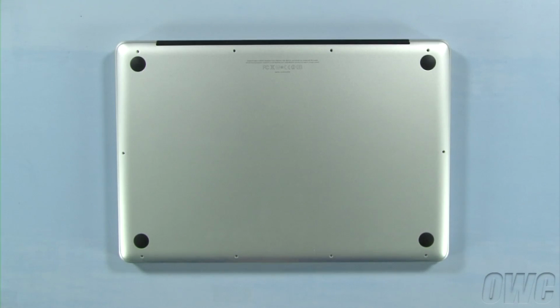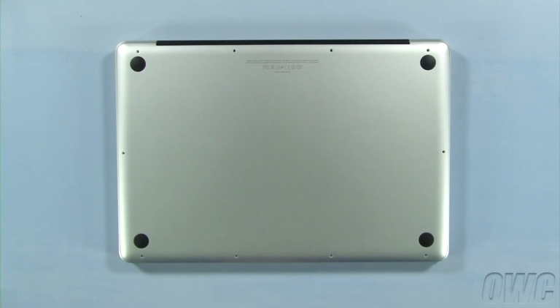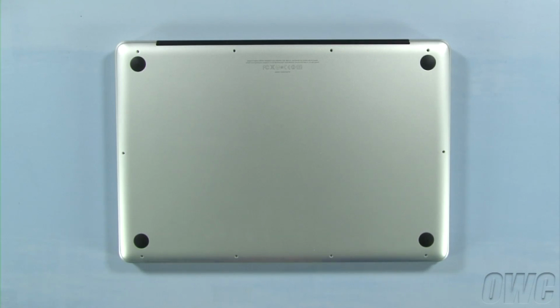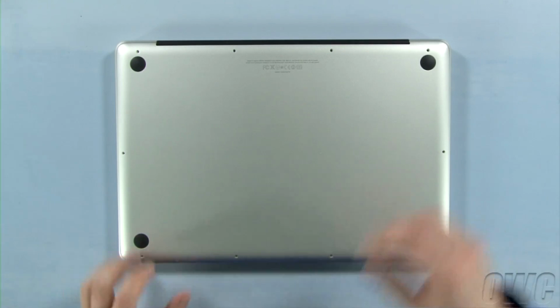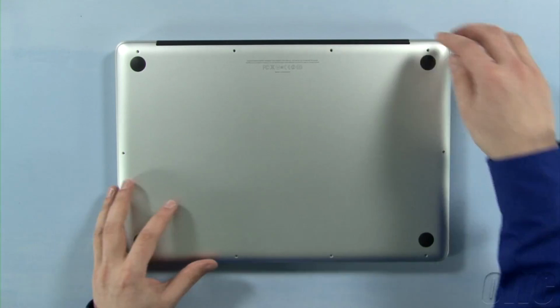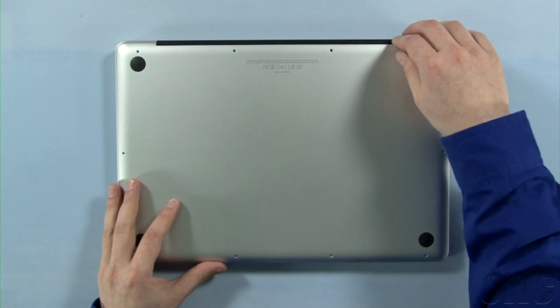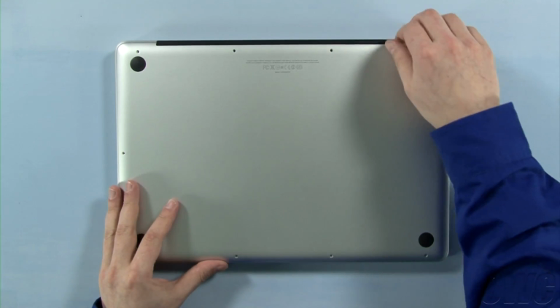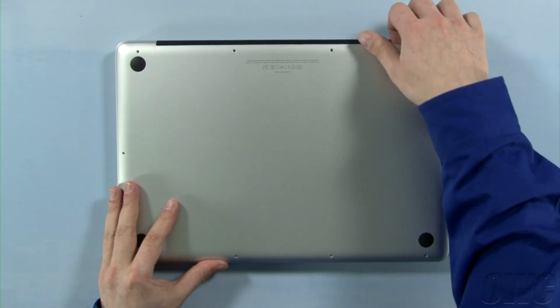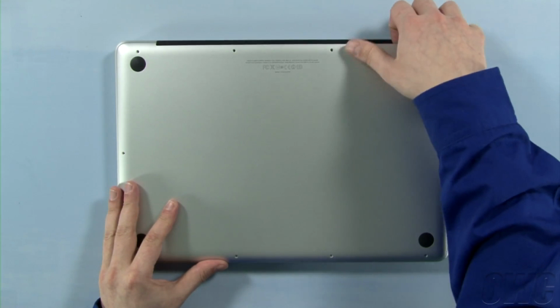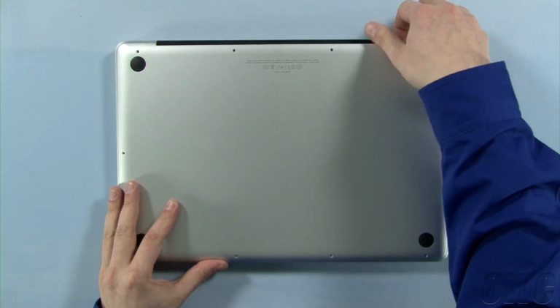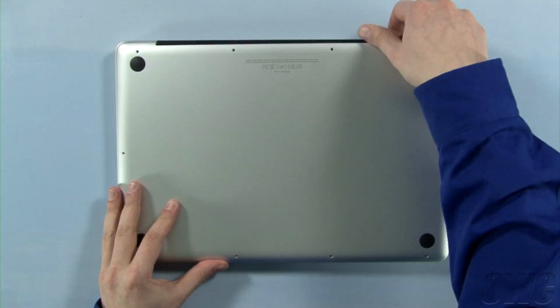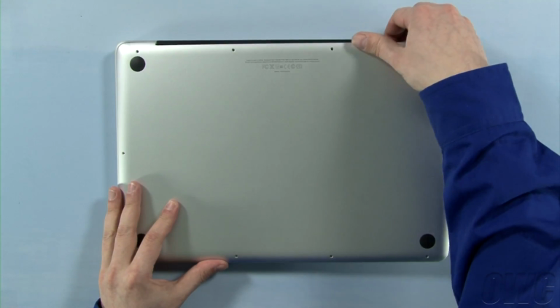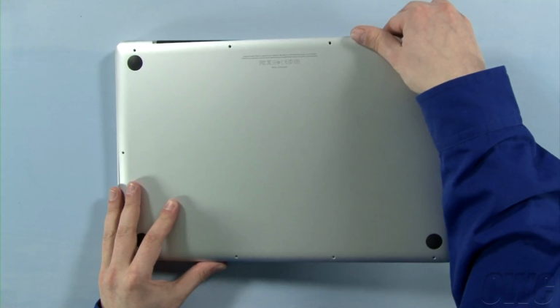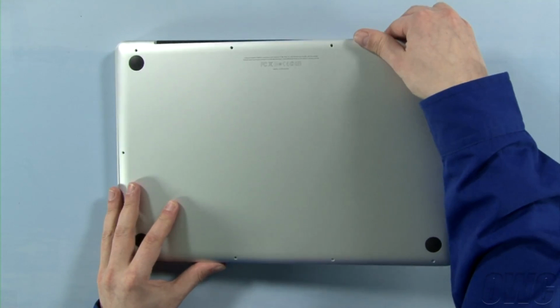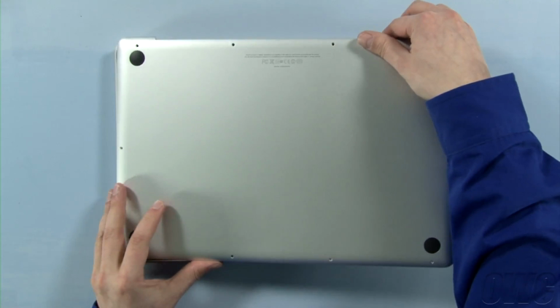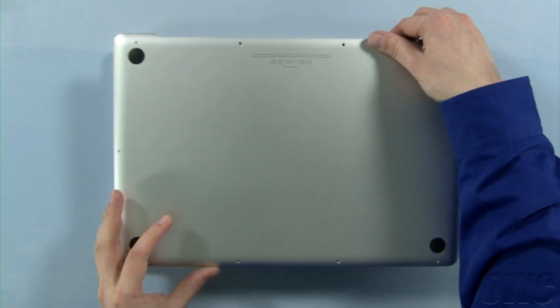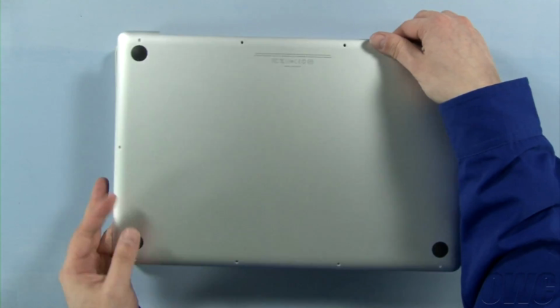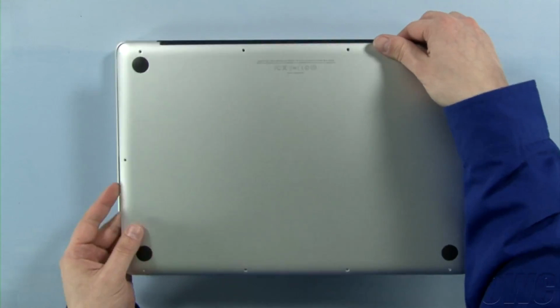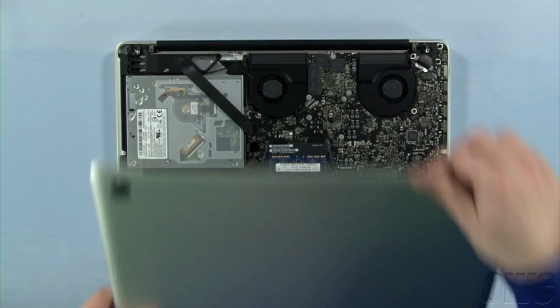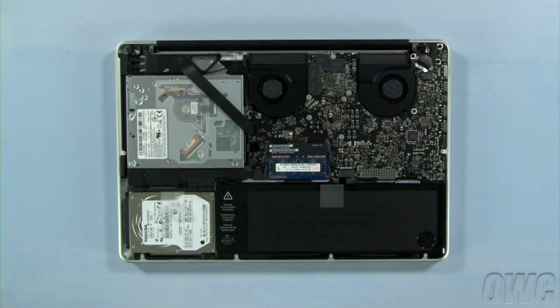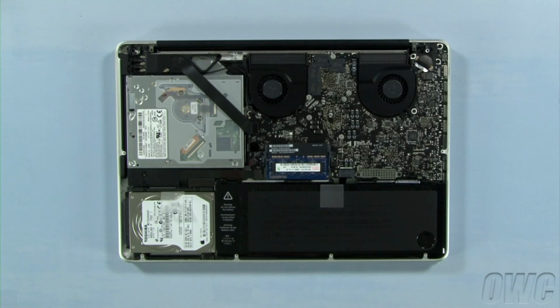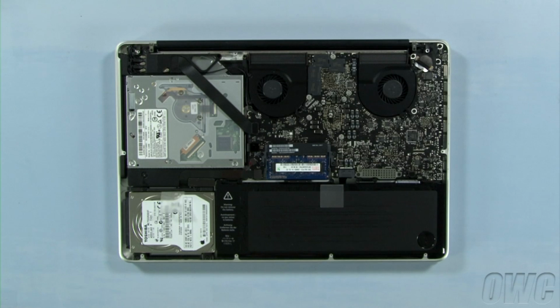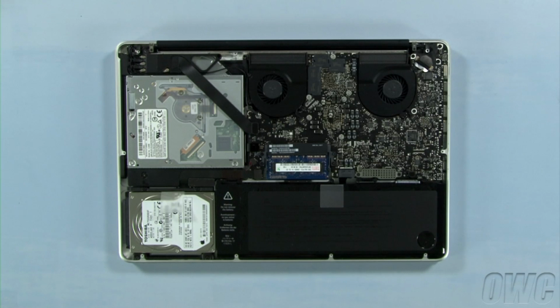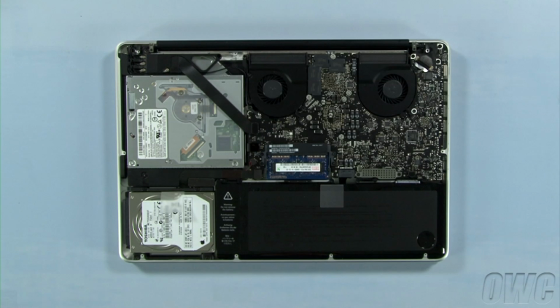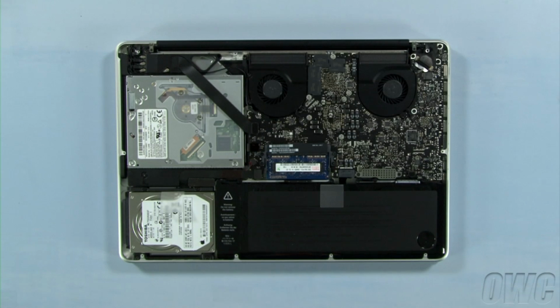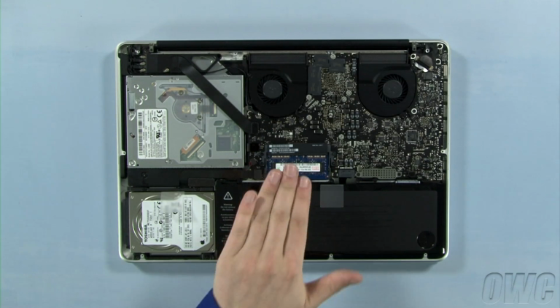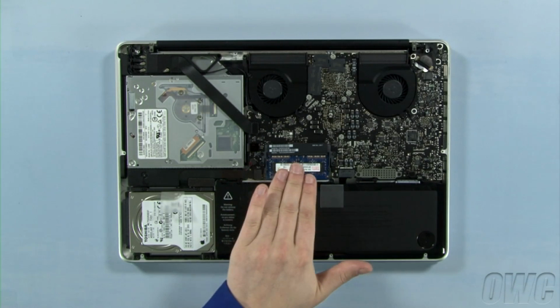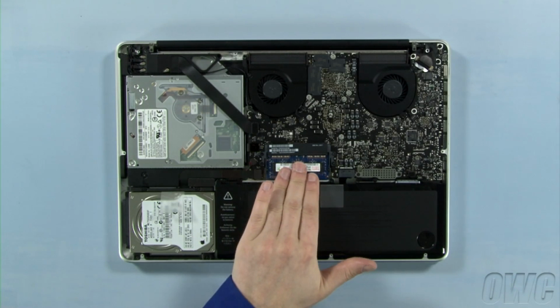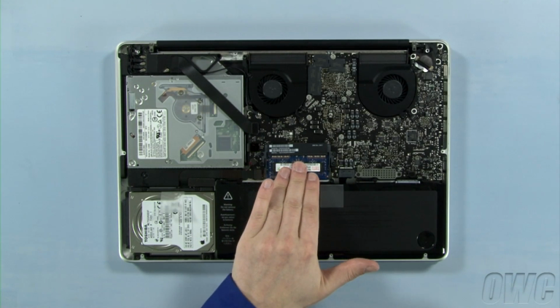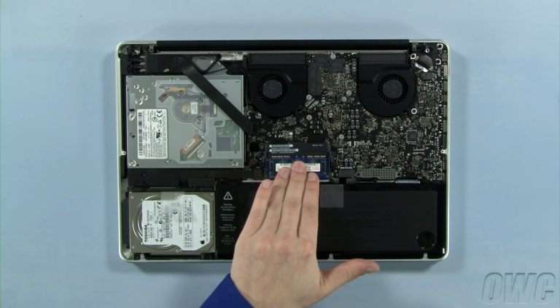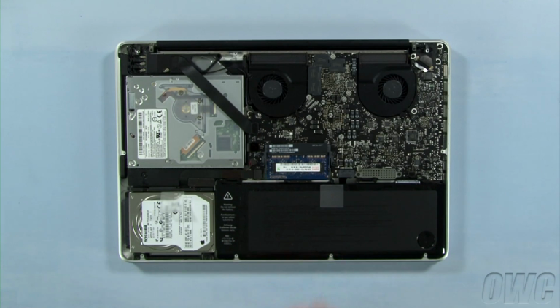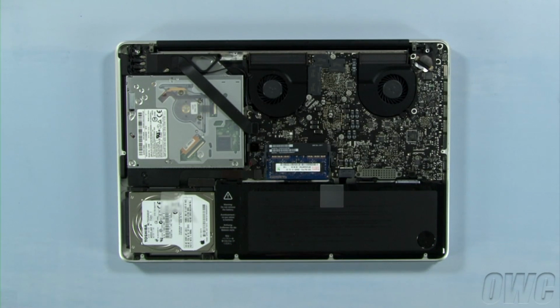When lifting the cover off, there will be some snaps holding it in, so you may have to gently pull a bit to free them. The memory is located here.